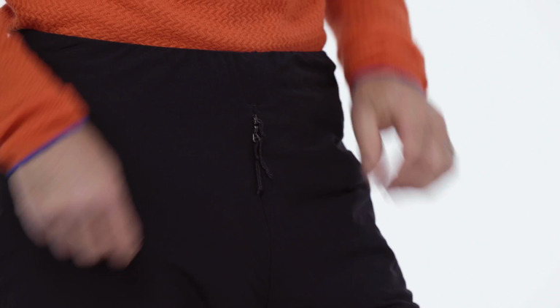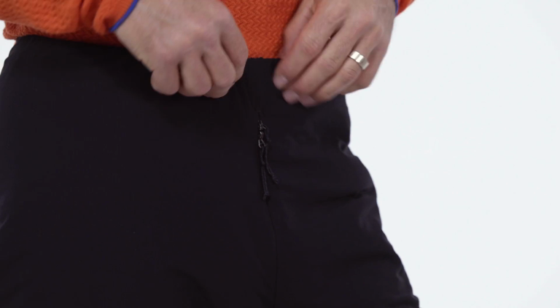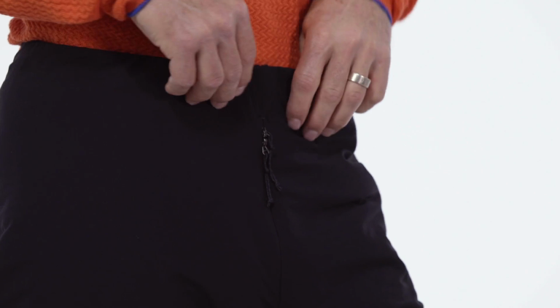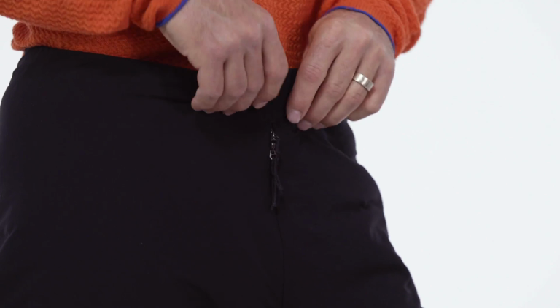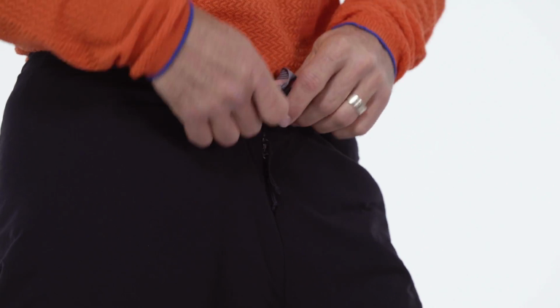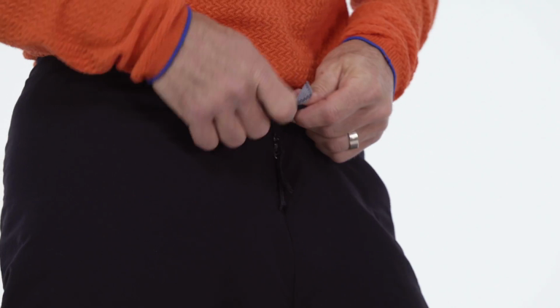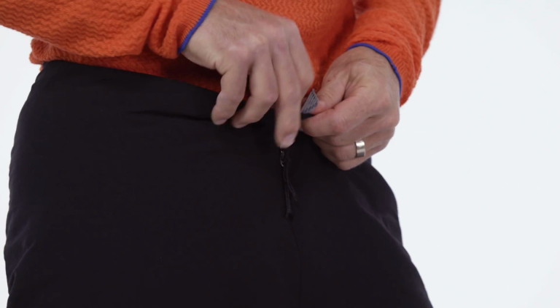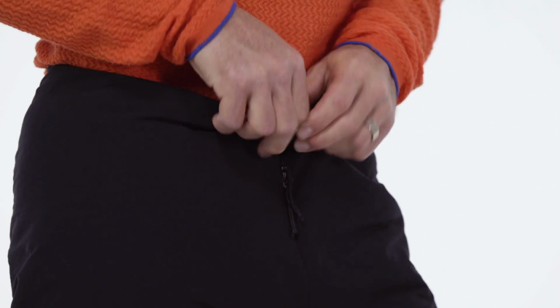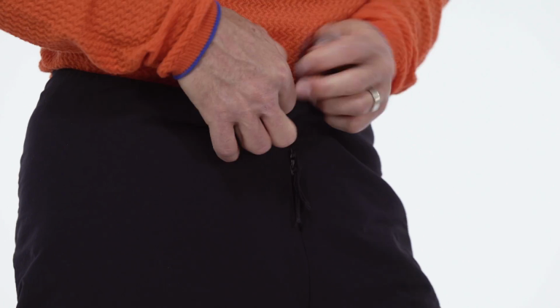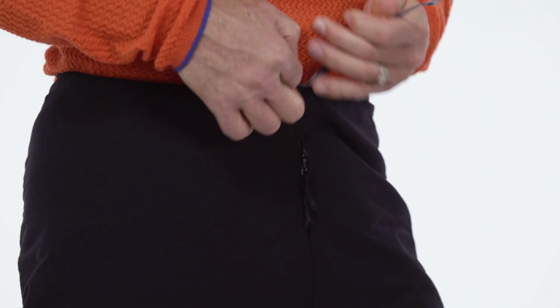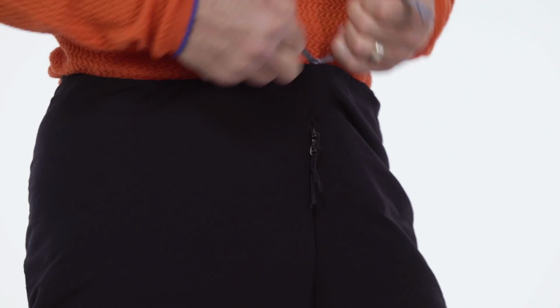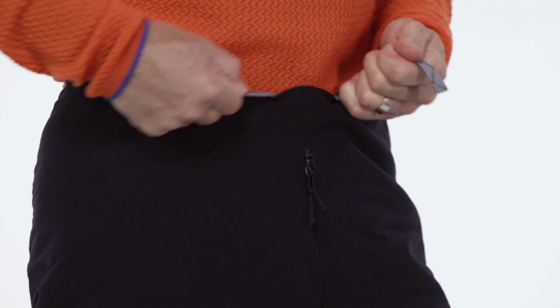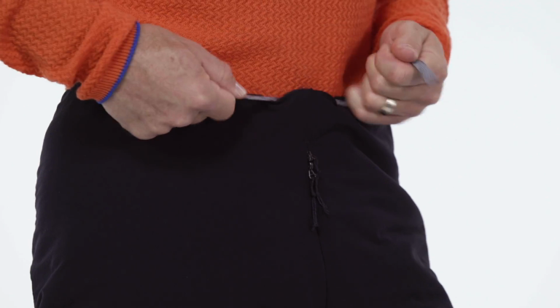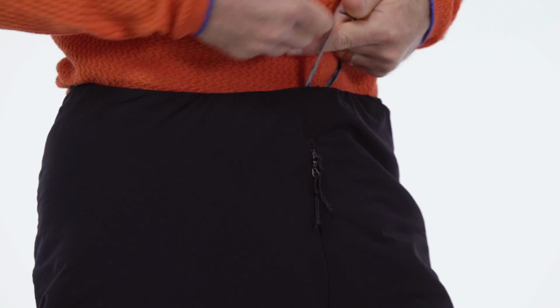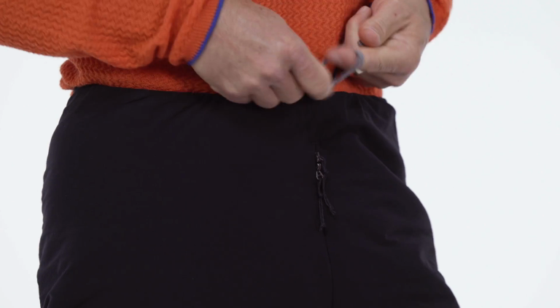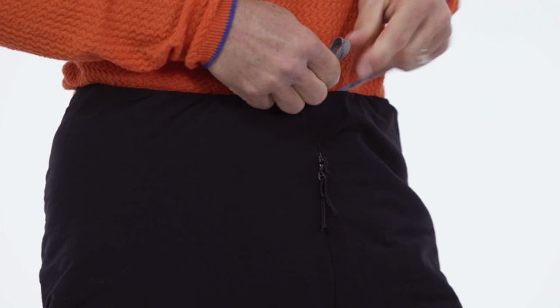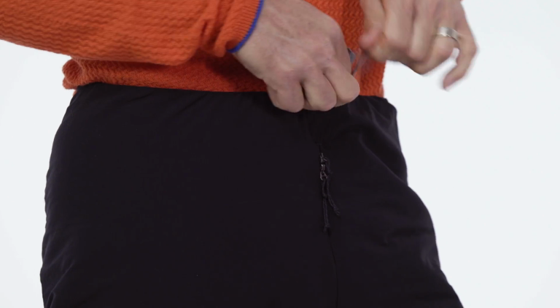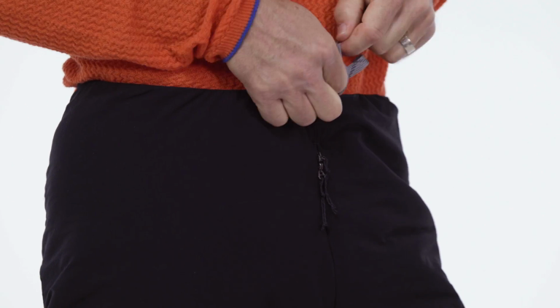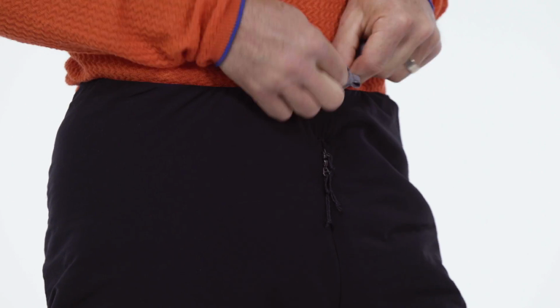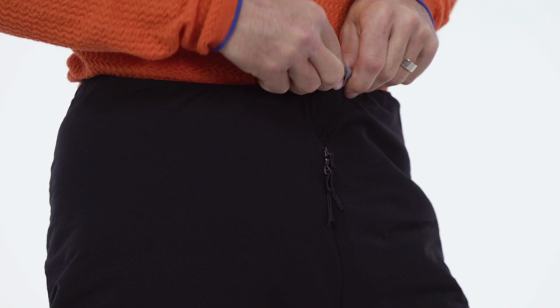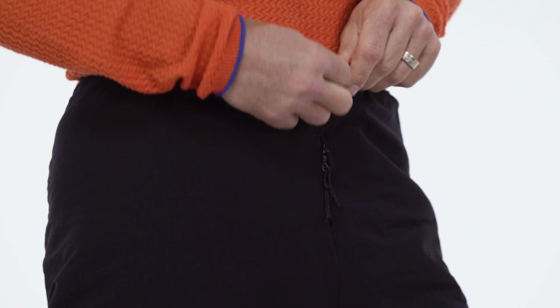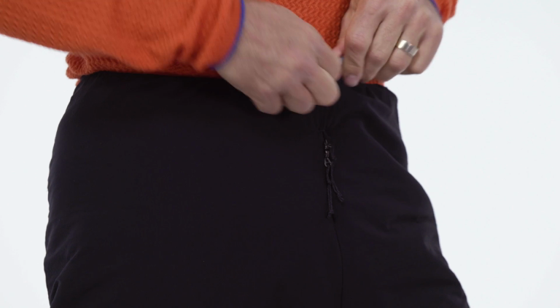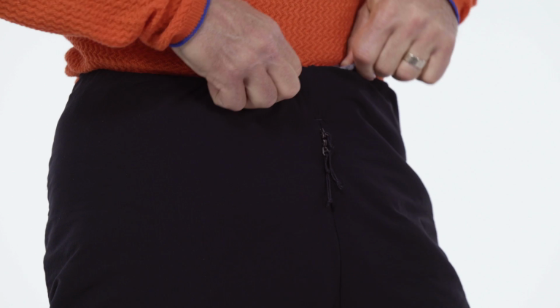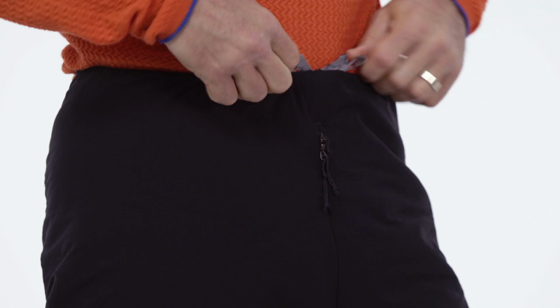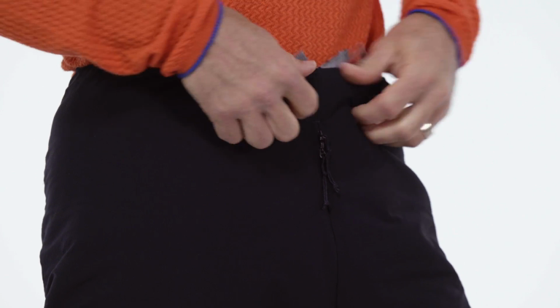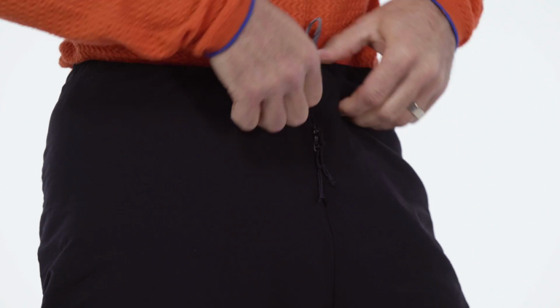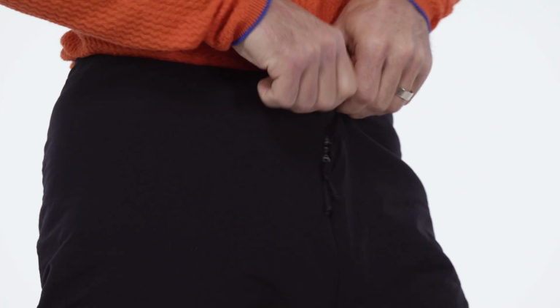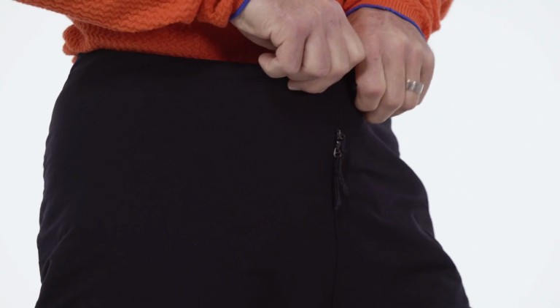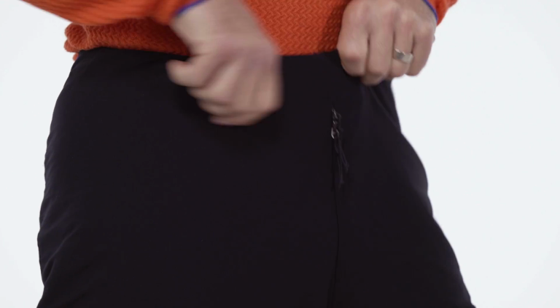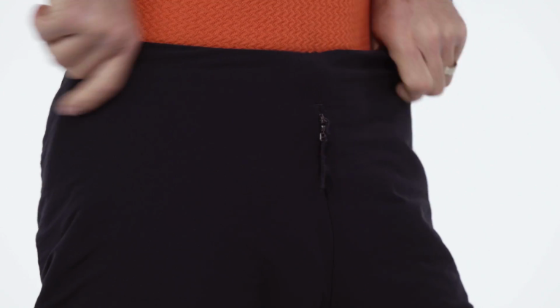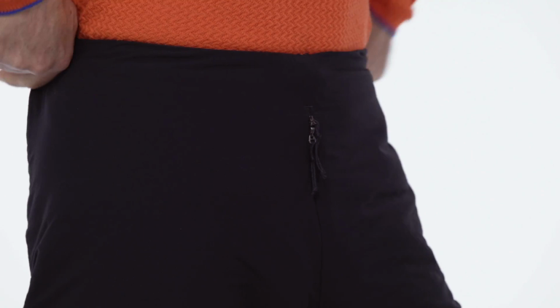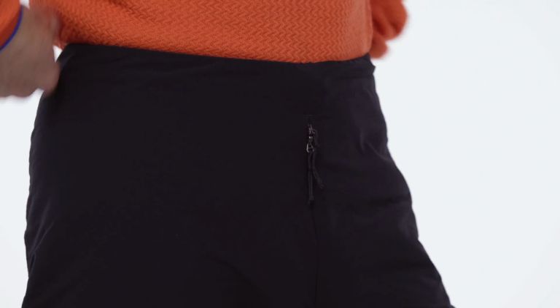The waist has a non-elasticized draw cord so I can cinch this up and keep it up over my hip bones exactly where I want it.